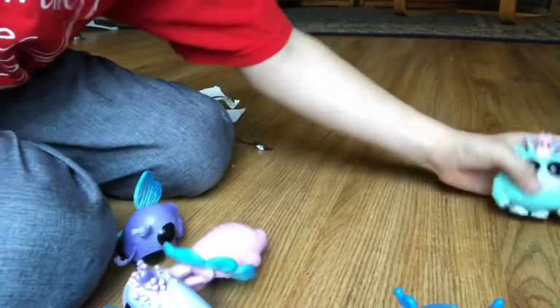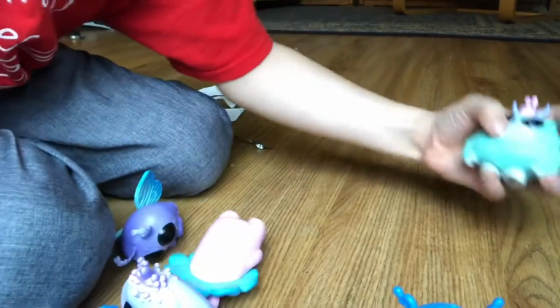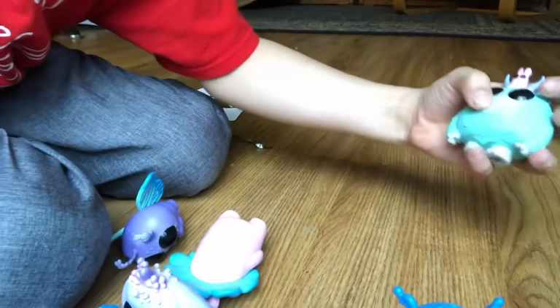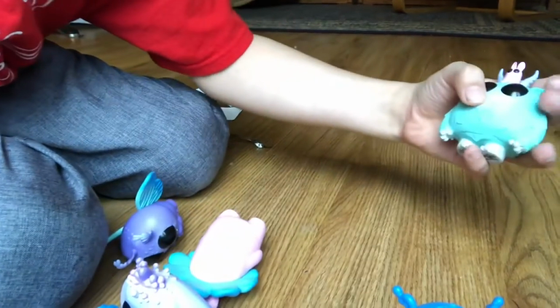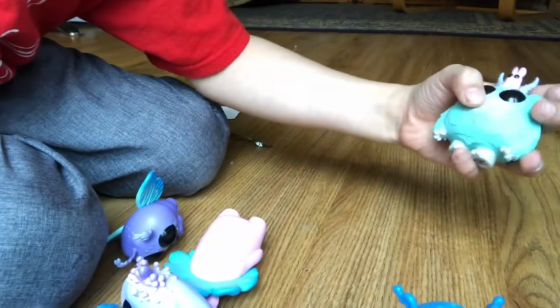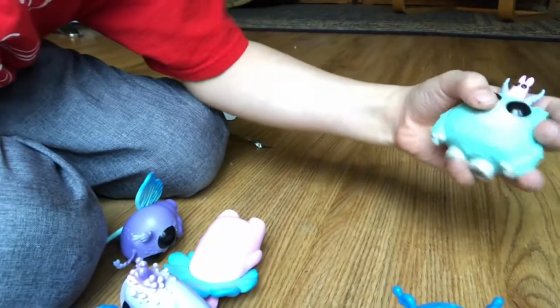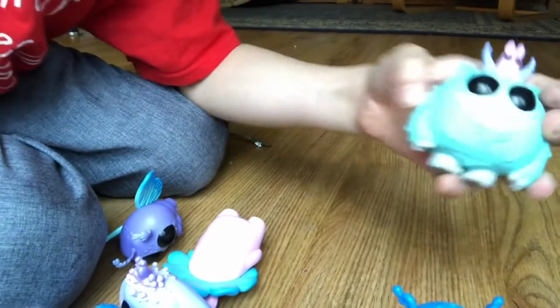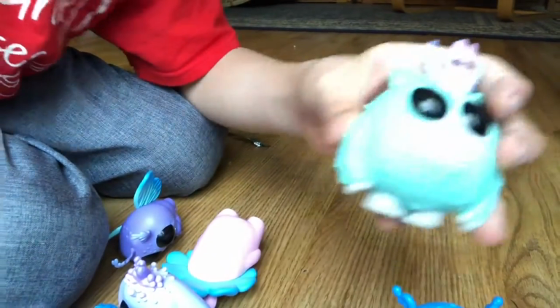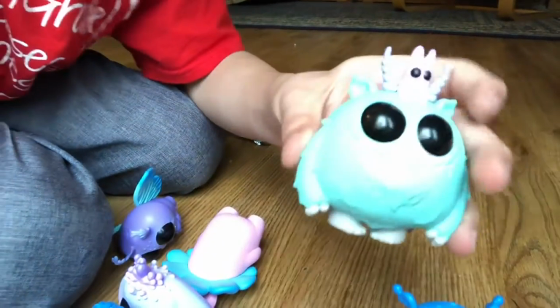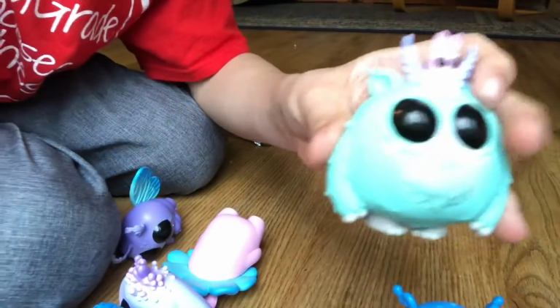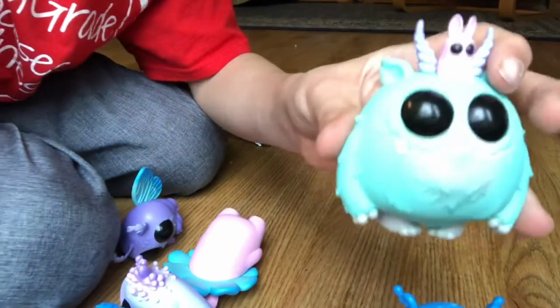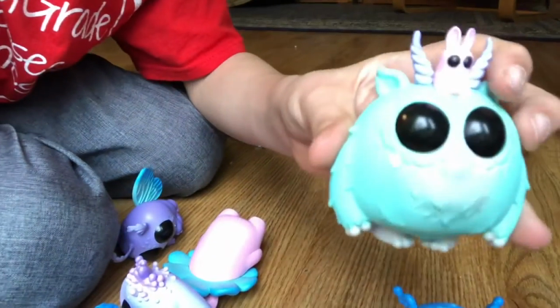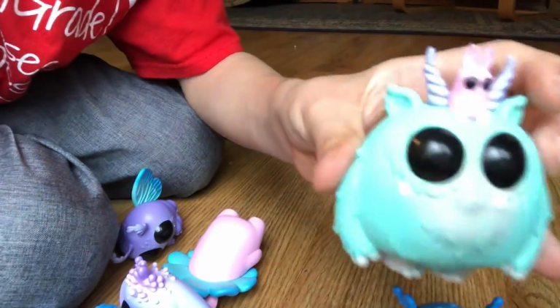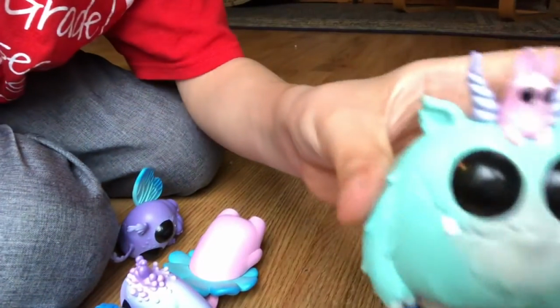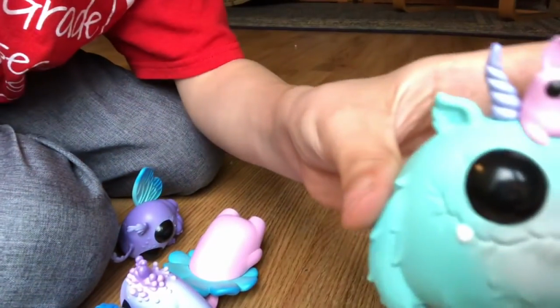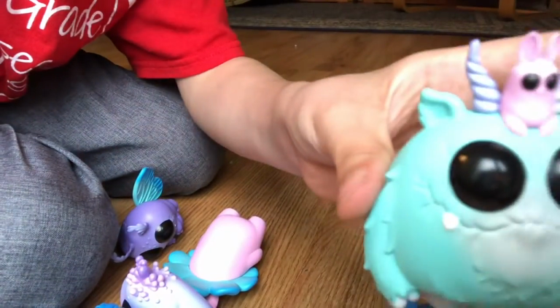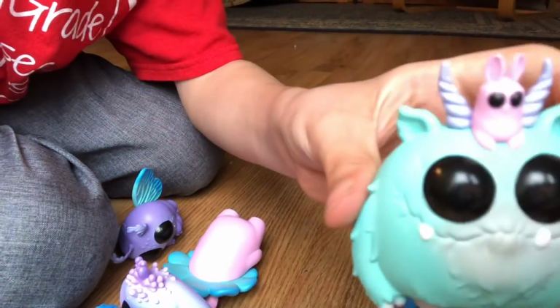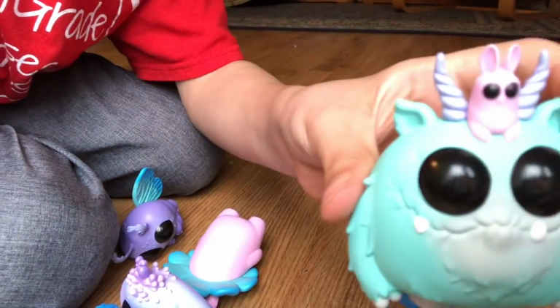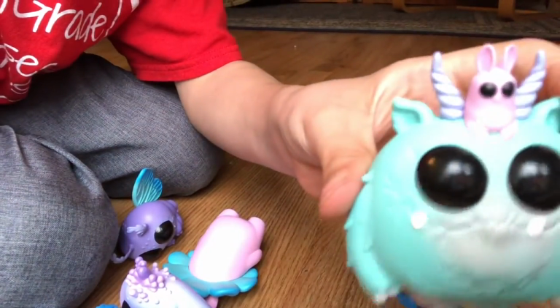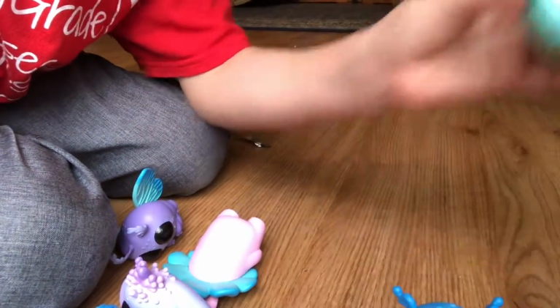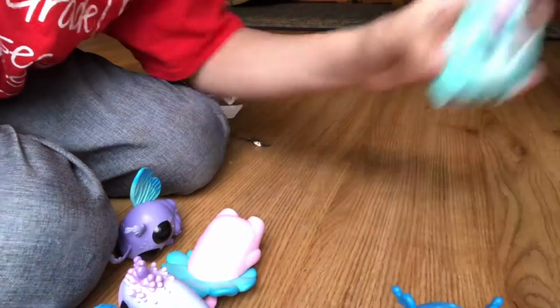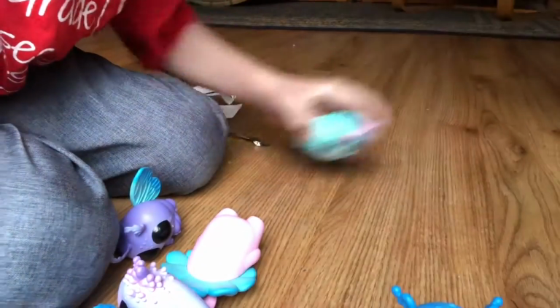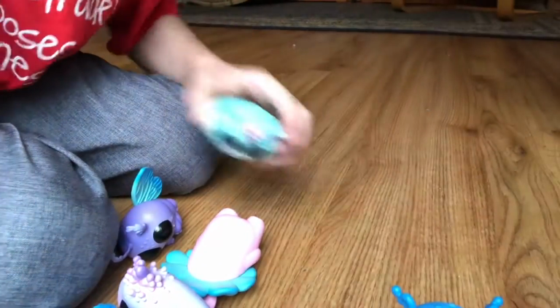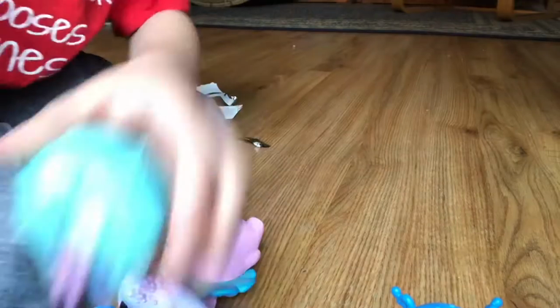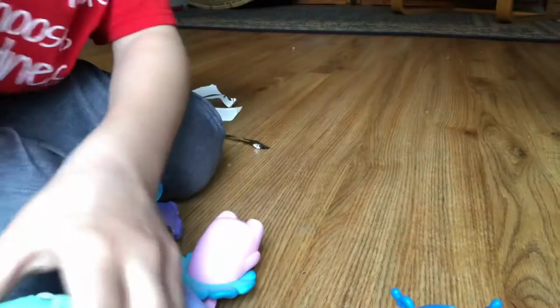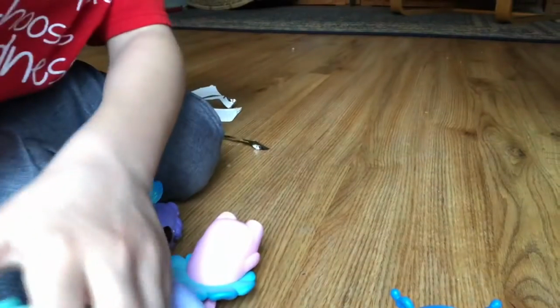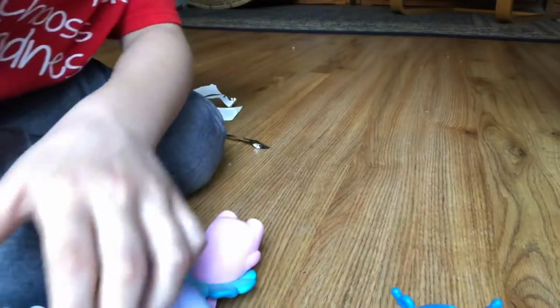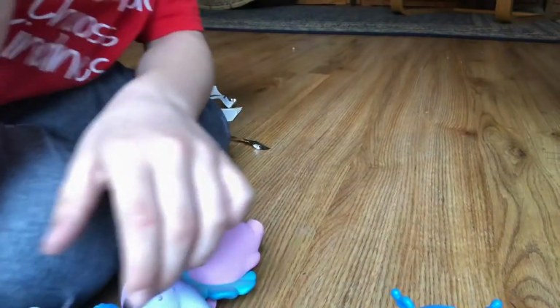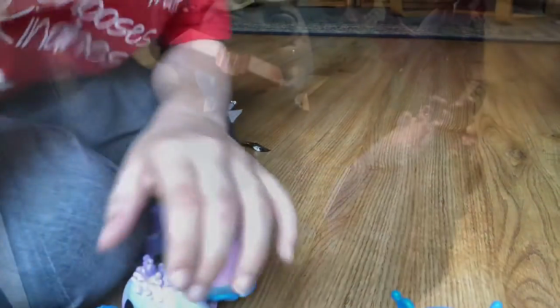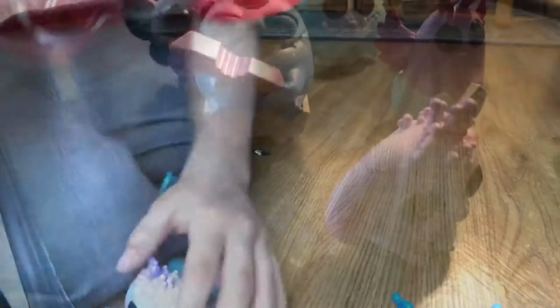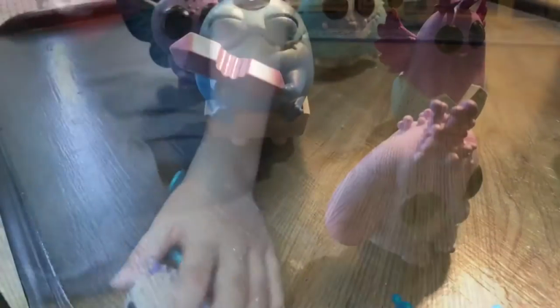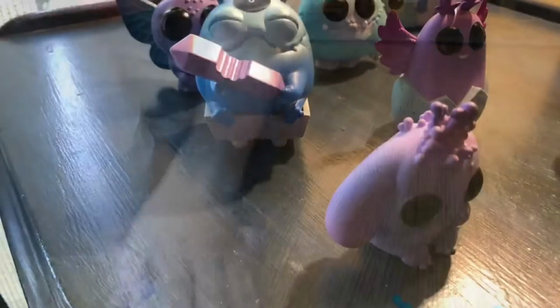And then we have those two little guys. Okay, okay.